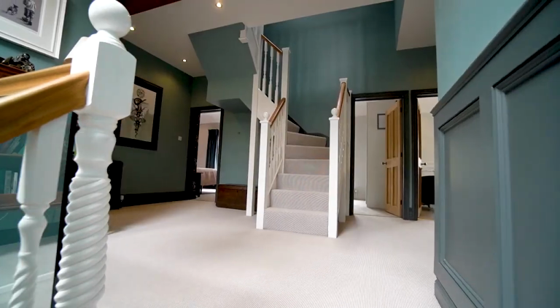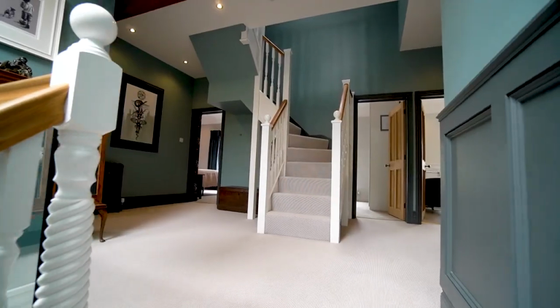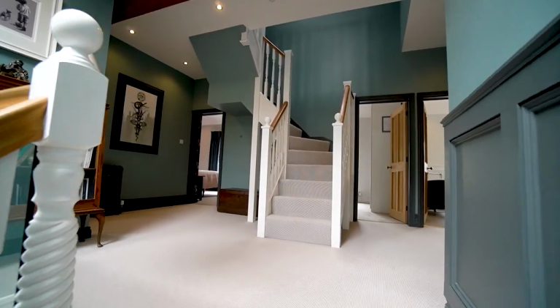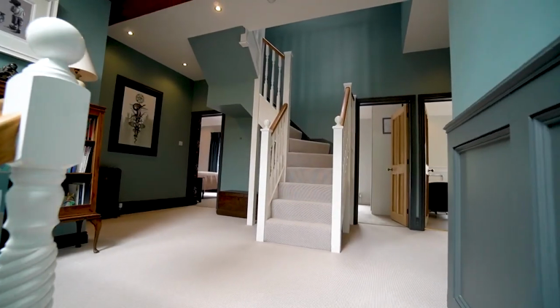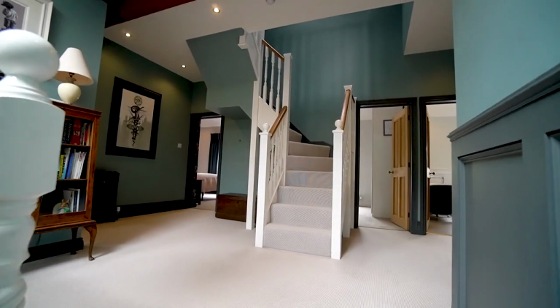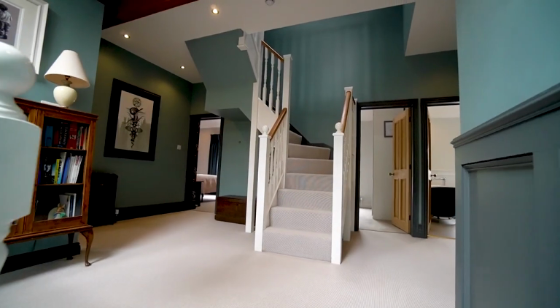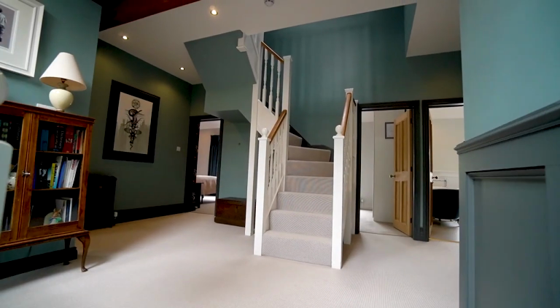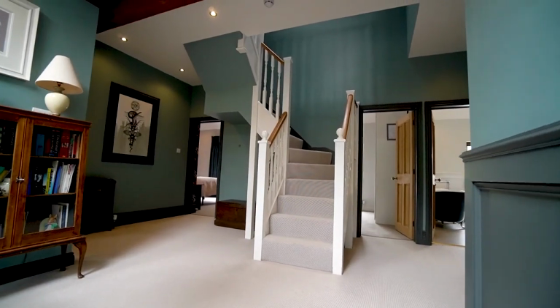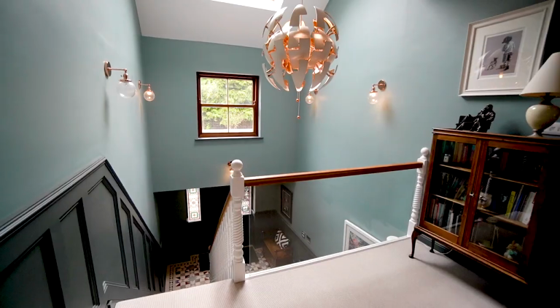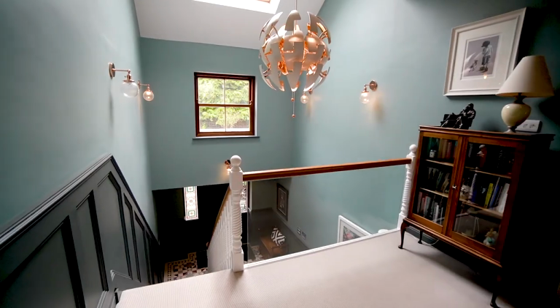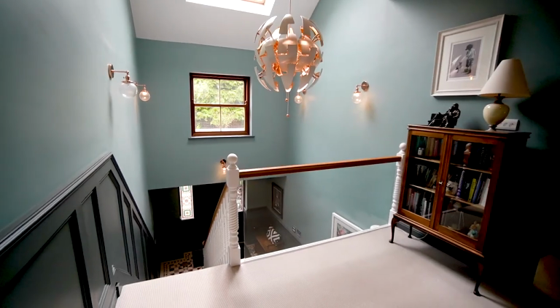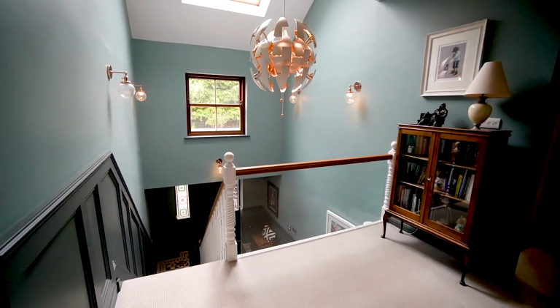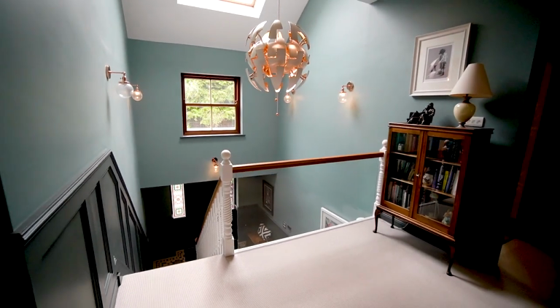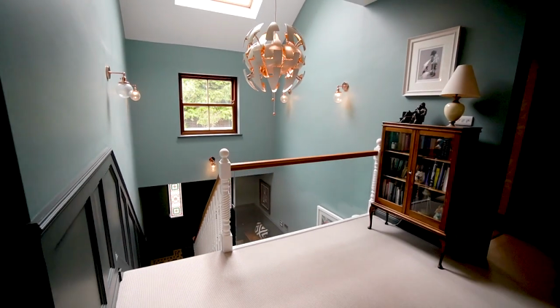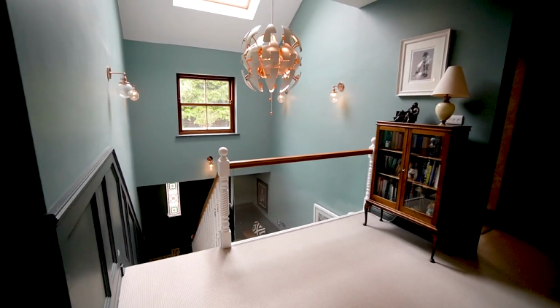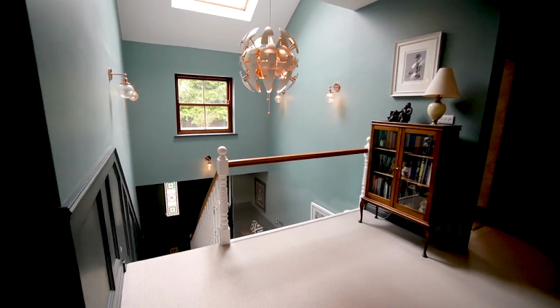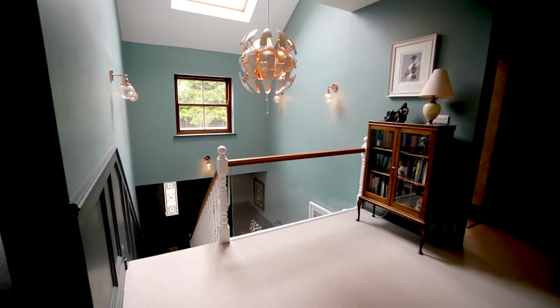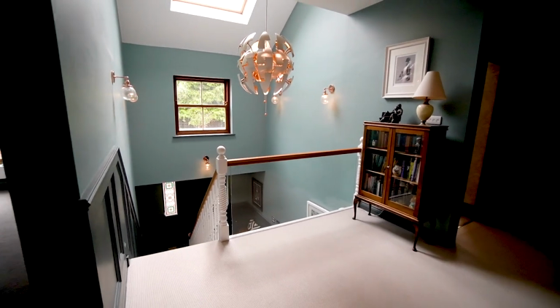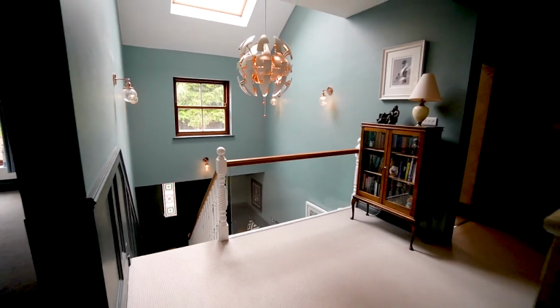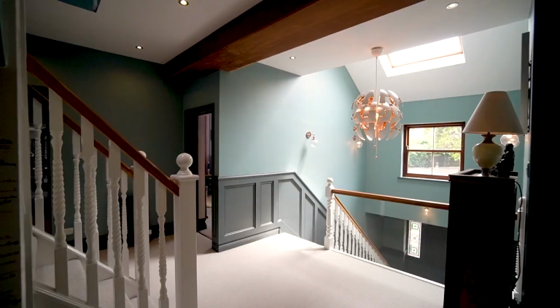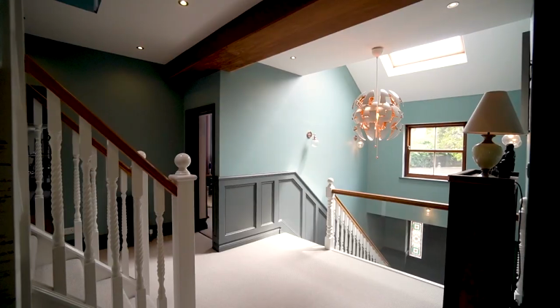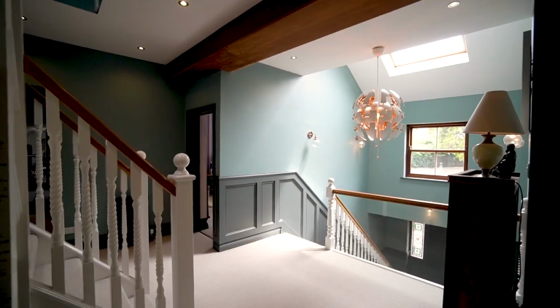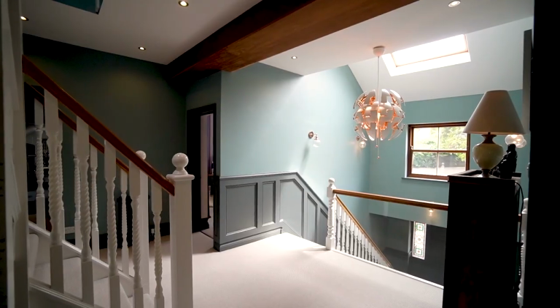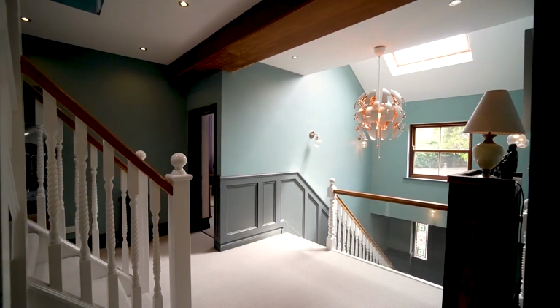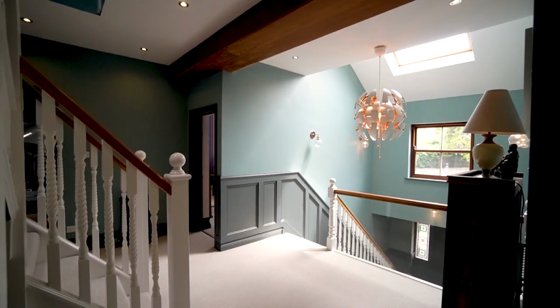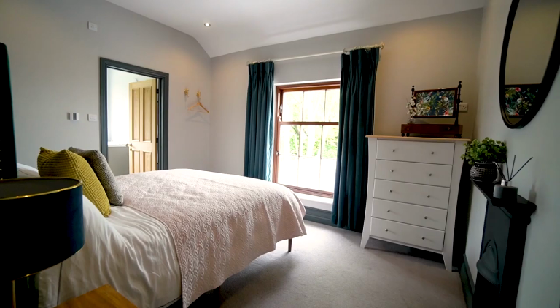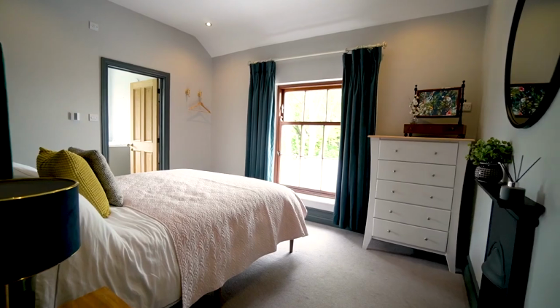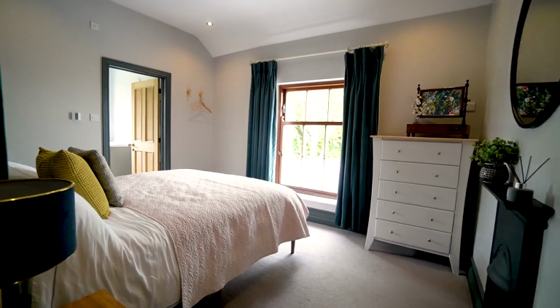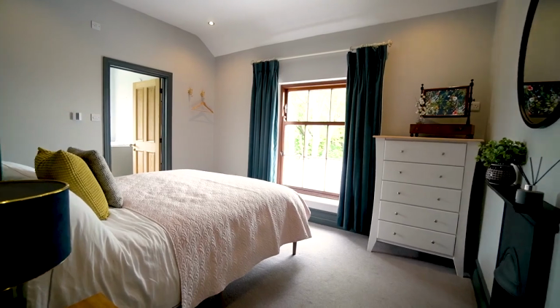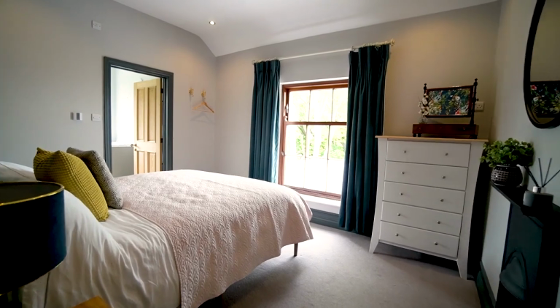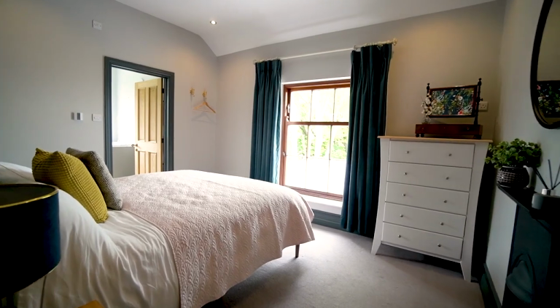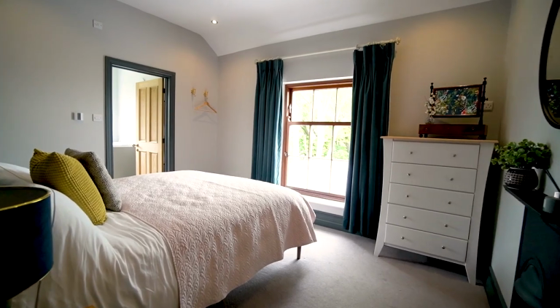Moving up to the first floor, you've got an amazing galleried landing which gives access to four of the six double bedrooms.